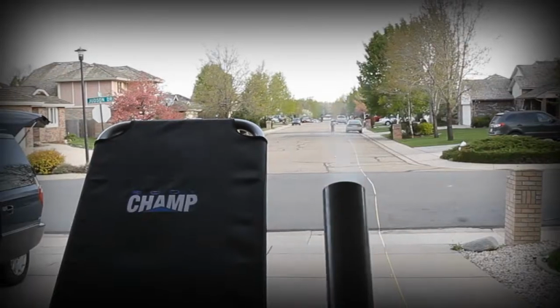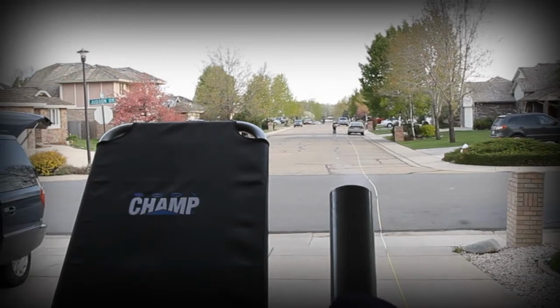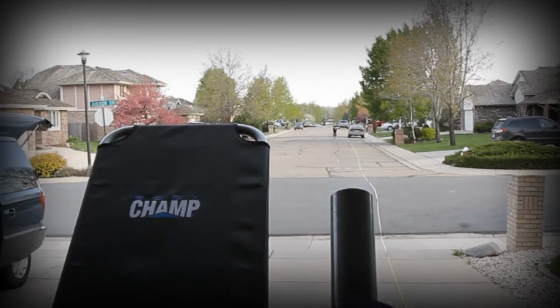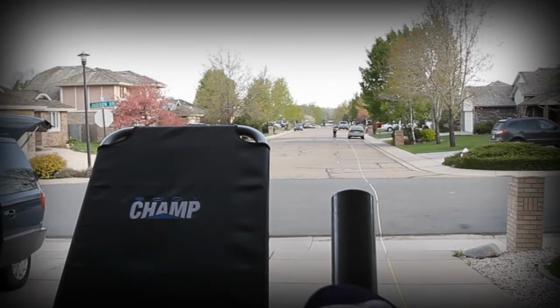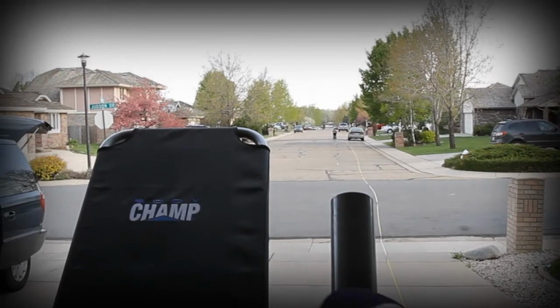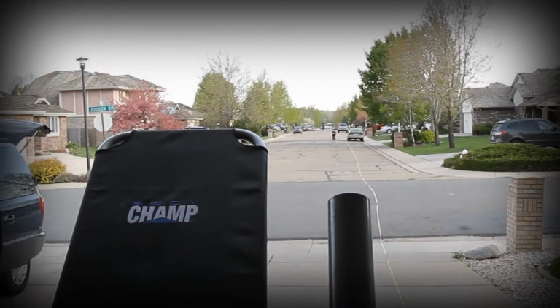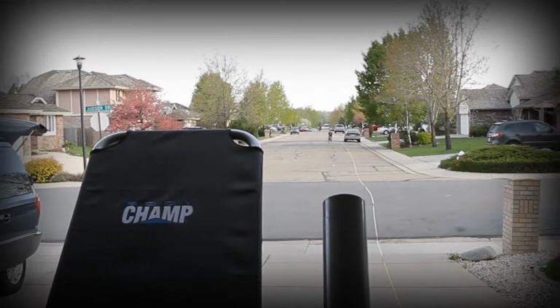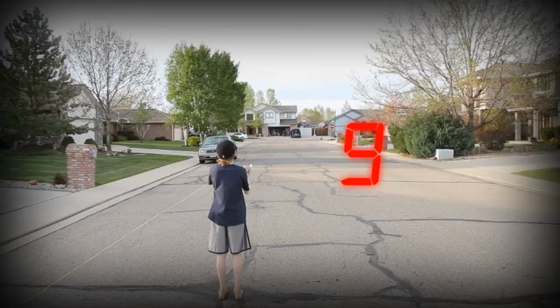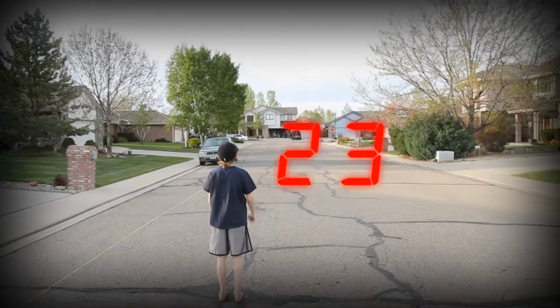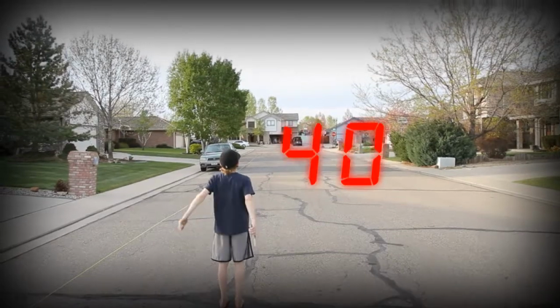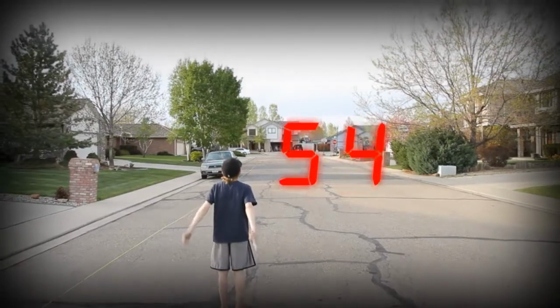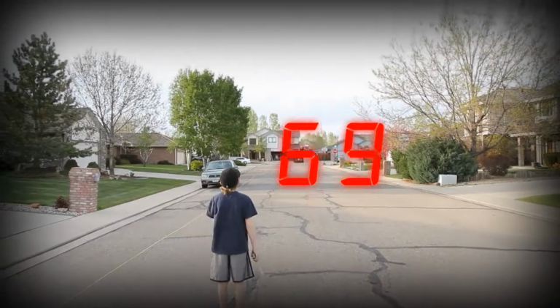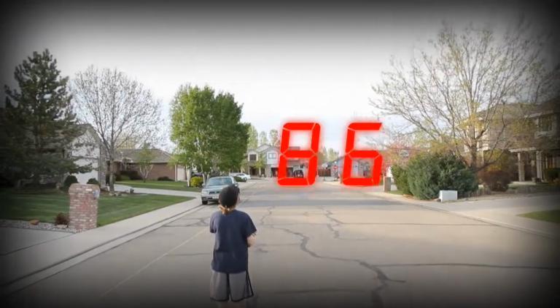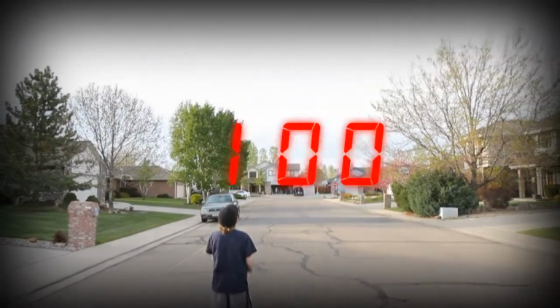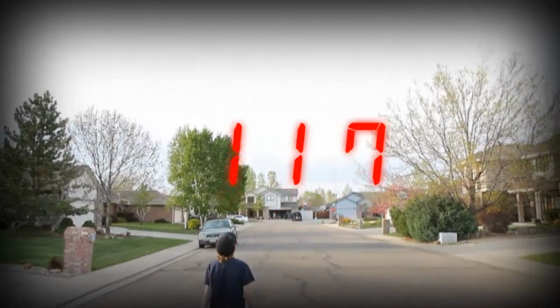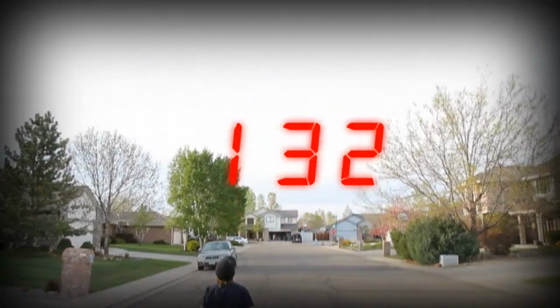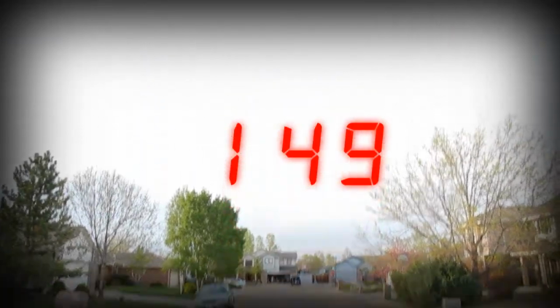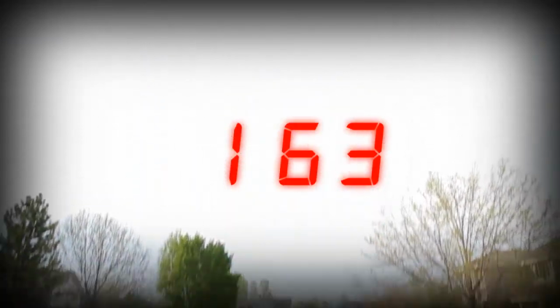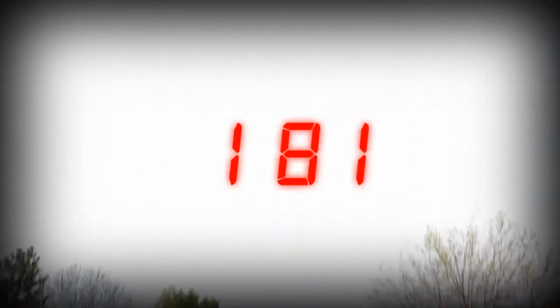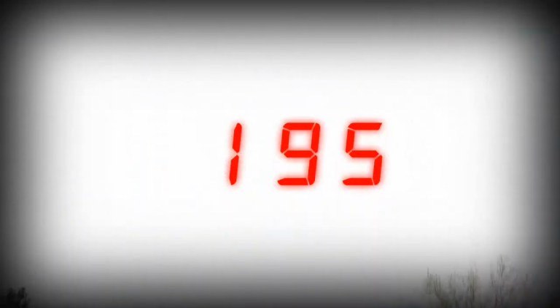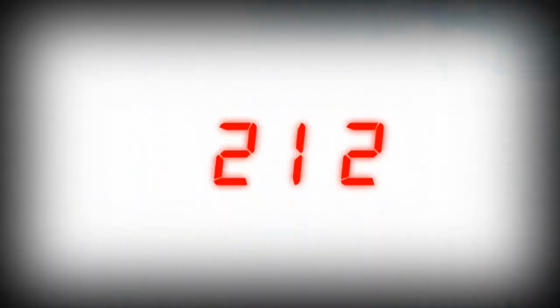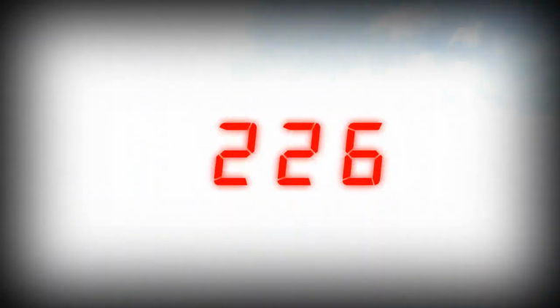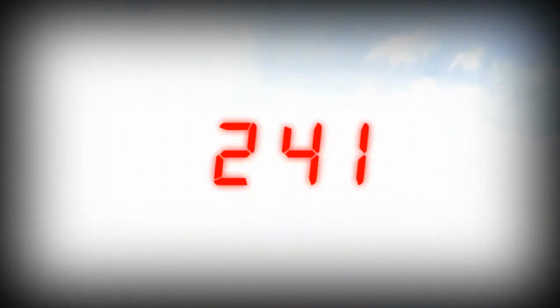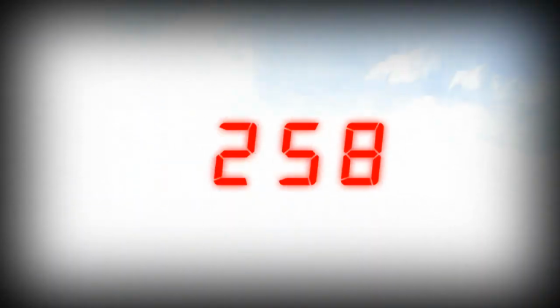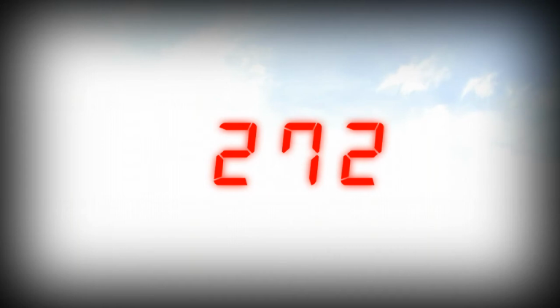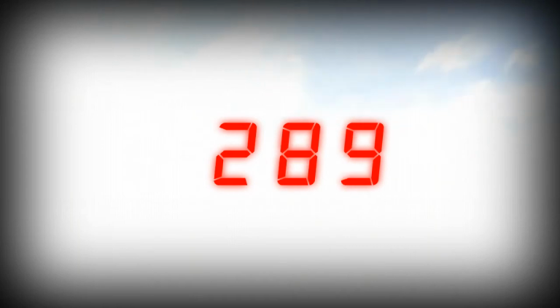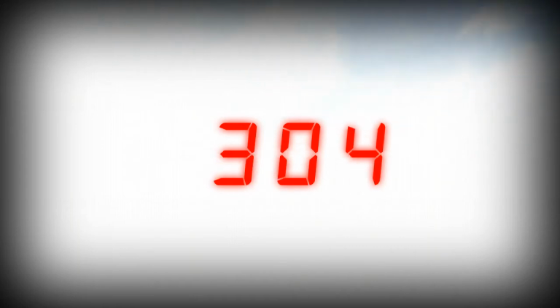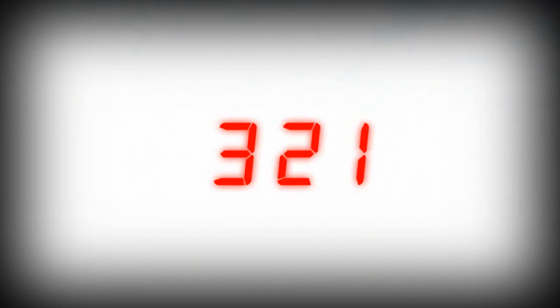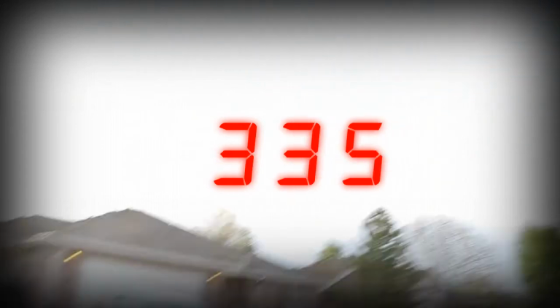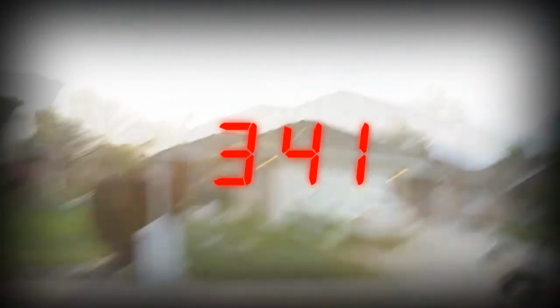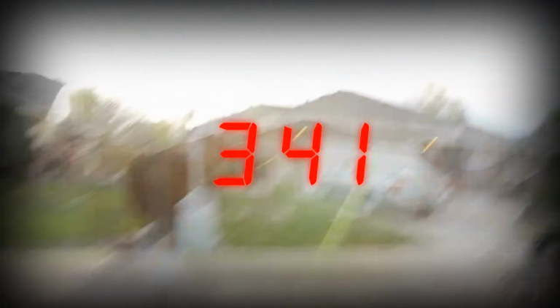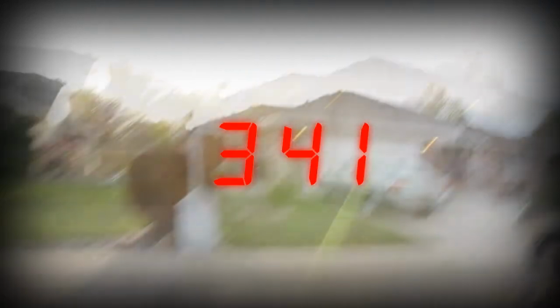Ball six, which weighed seven ounces, was the farthest traveling ball and it went 341 feet.